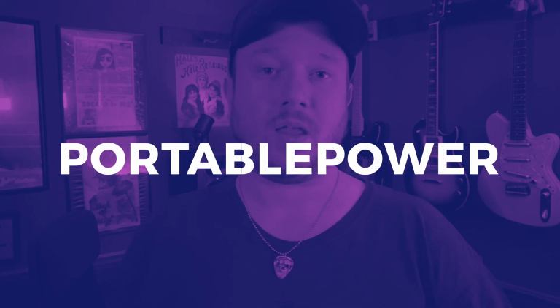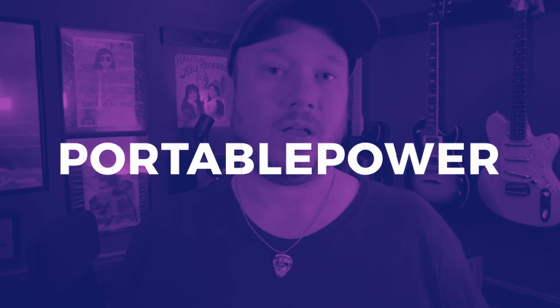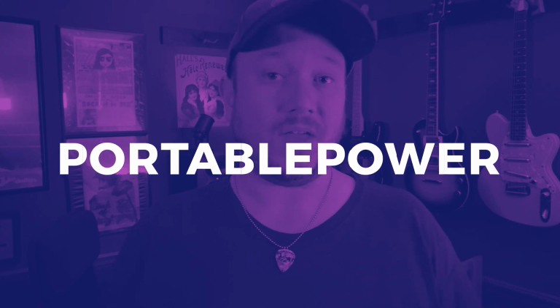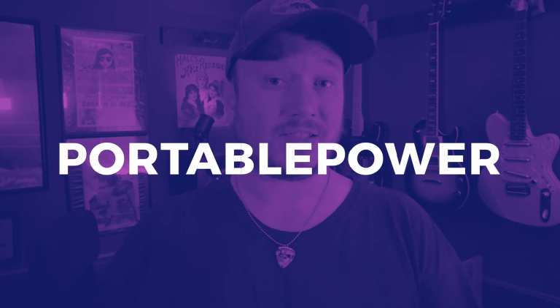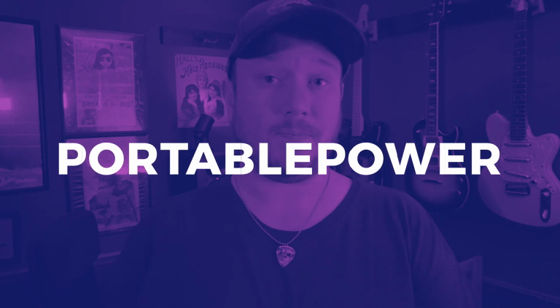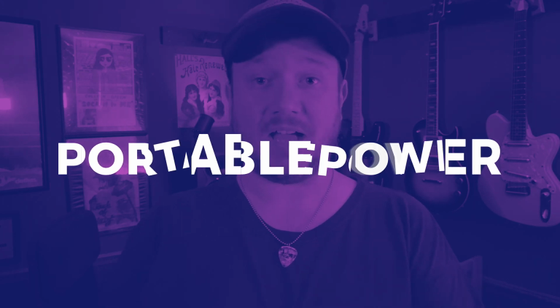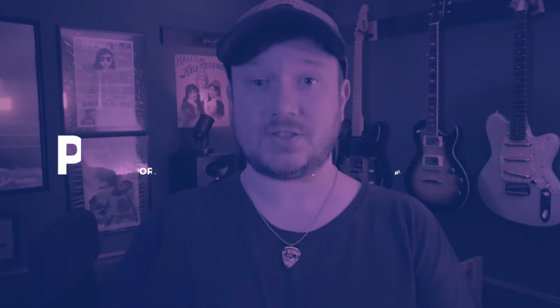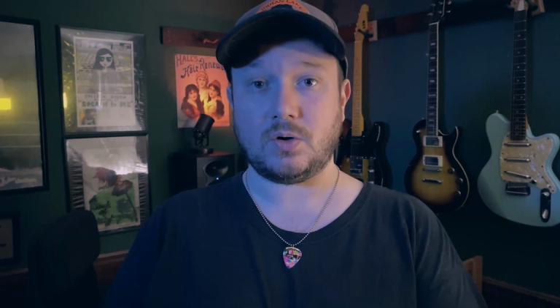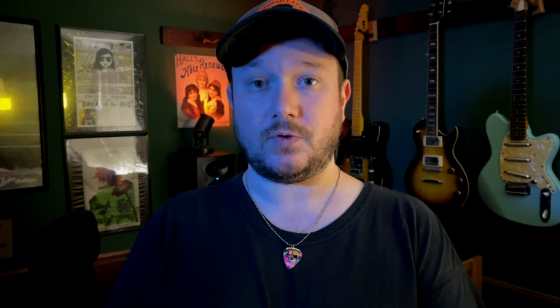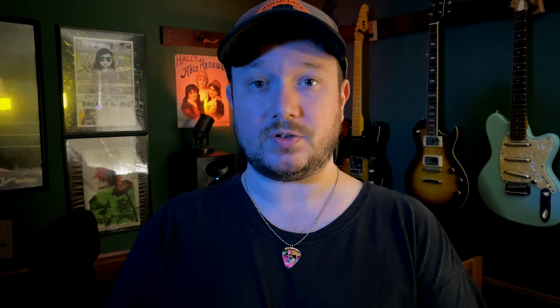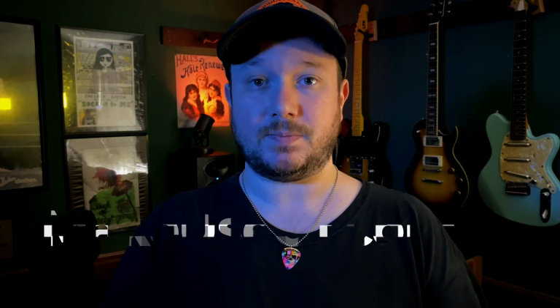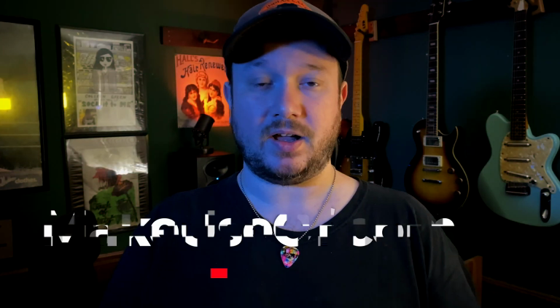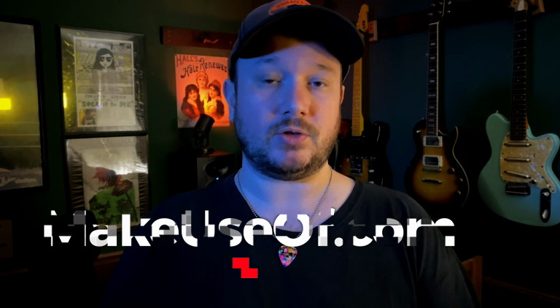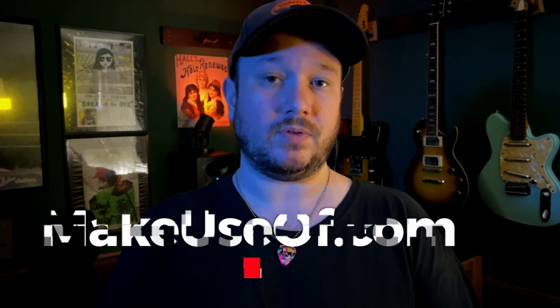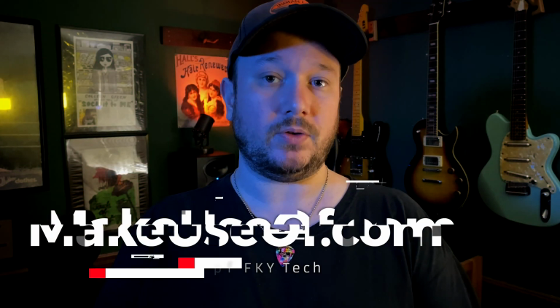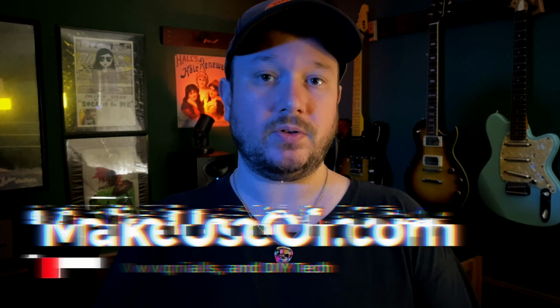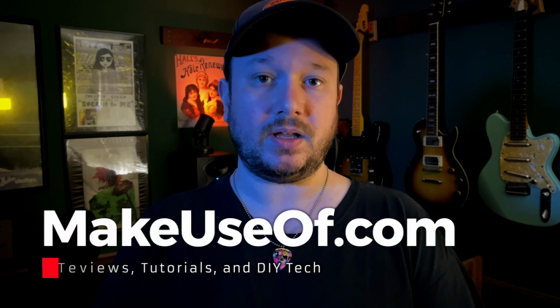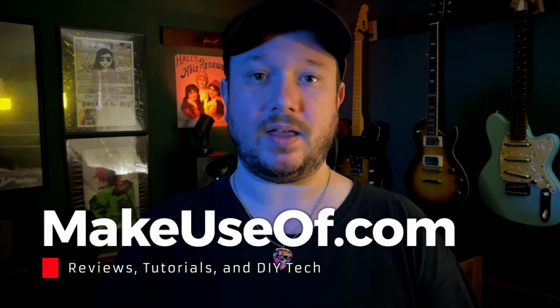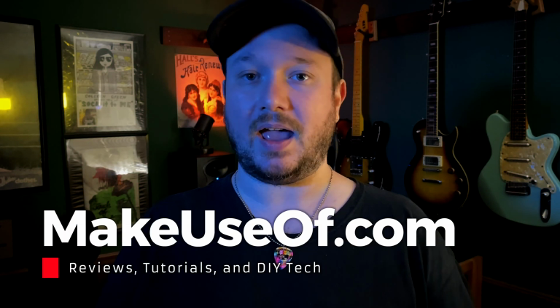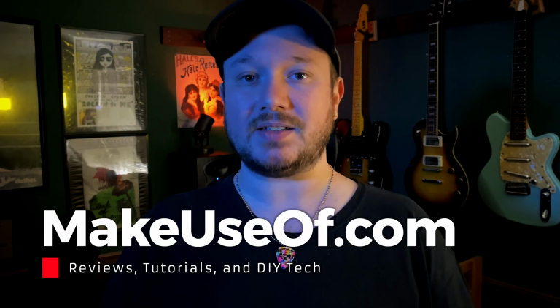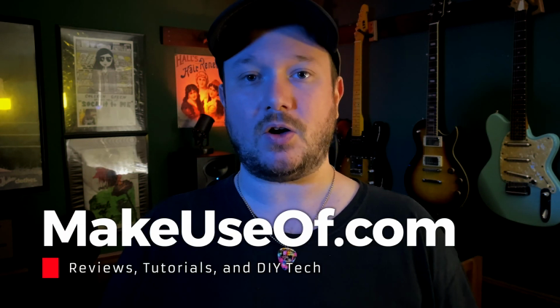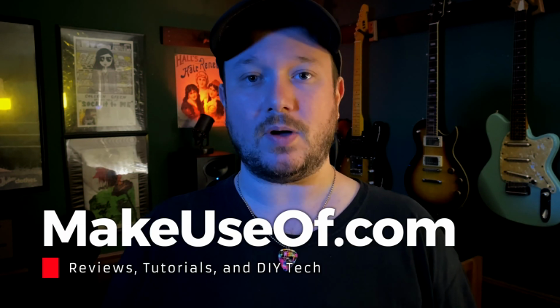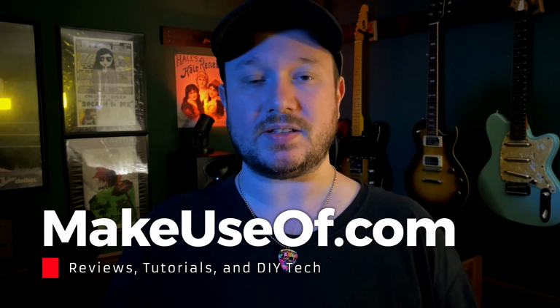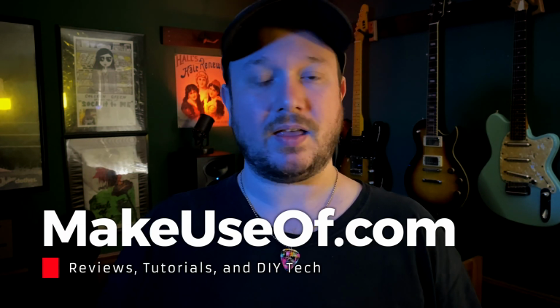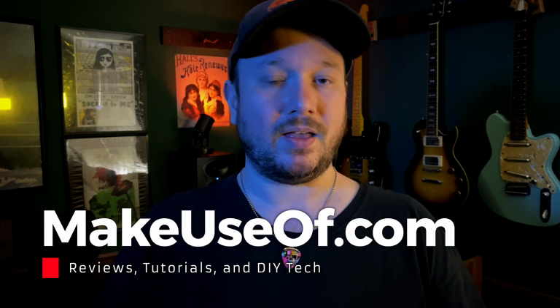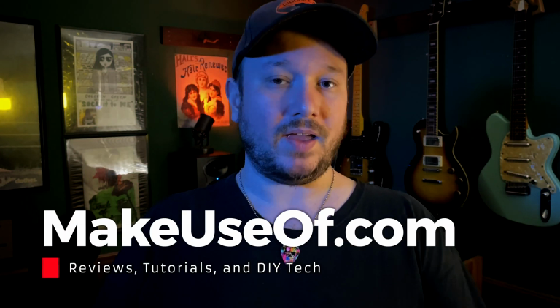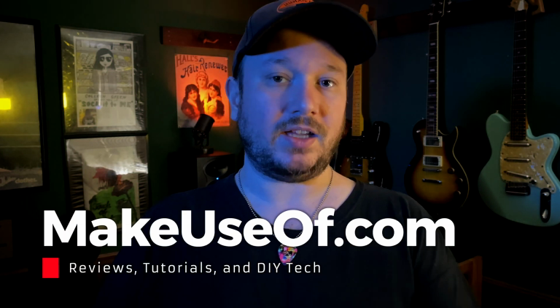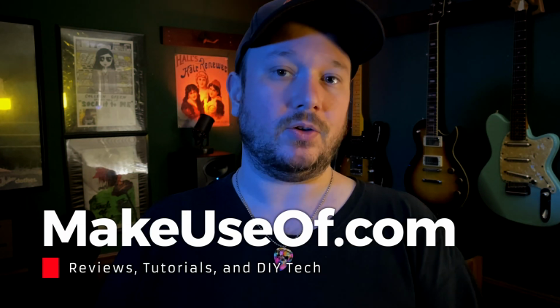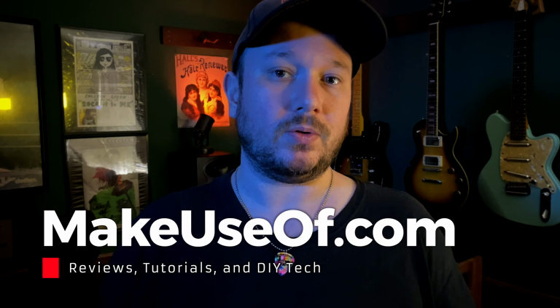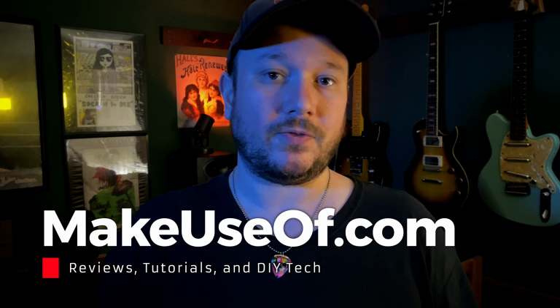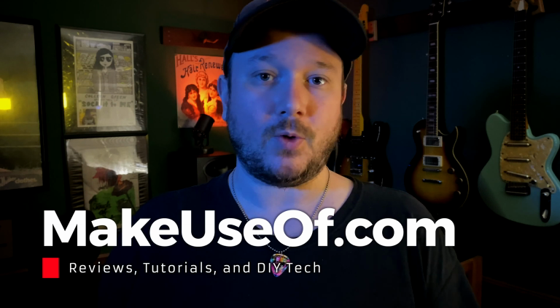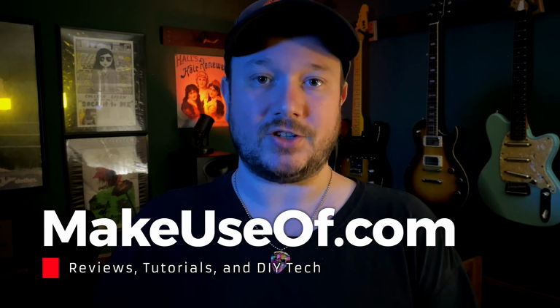Thanks to Max Oak for supplying the review unit, and as always, thank you for watching.